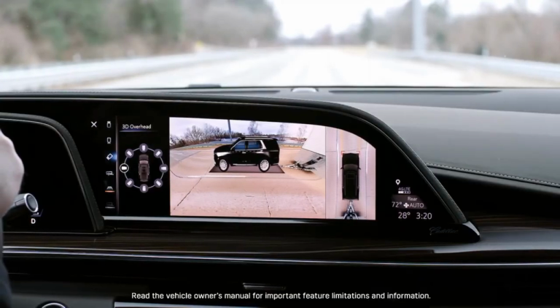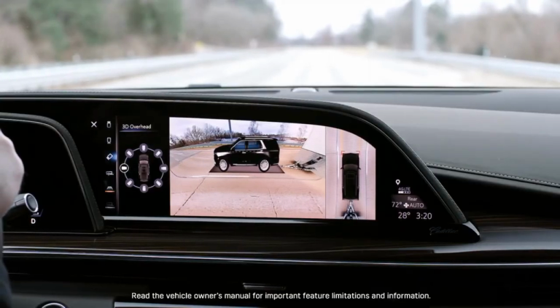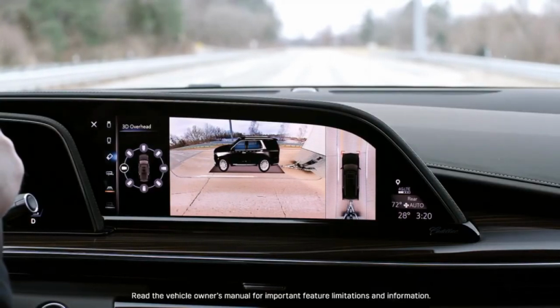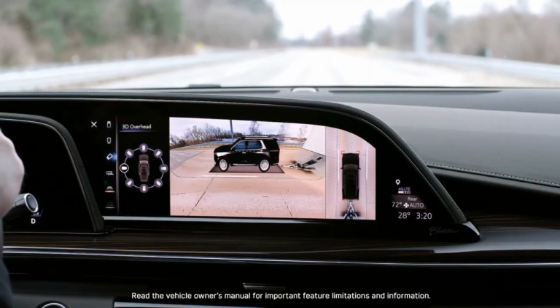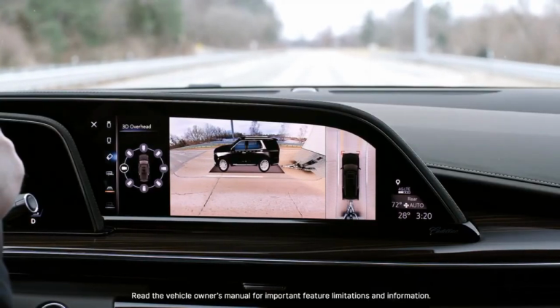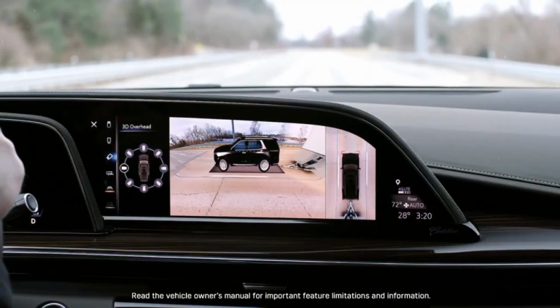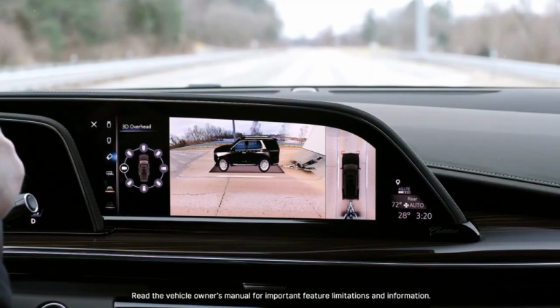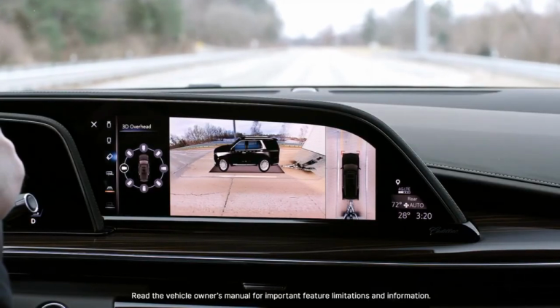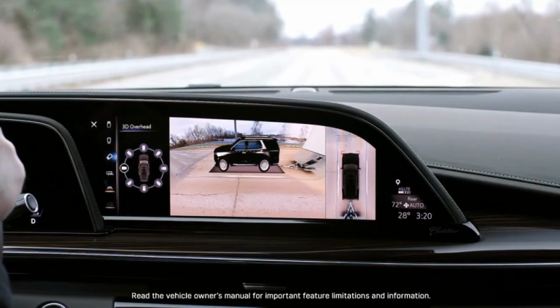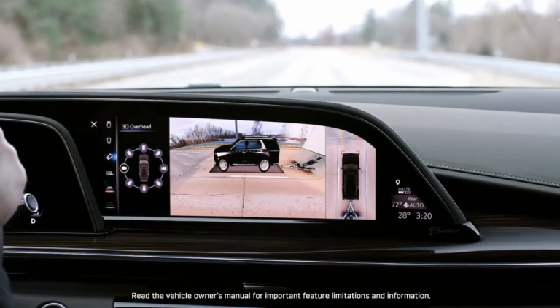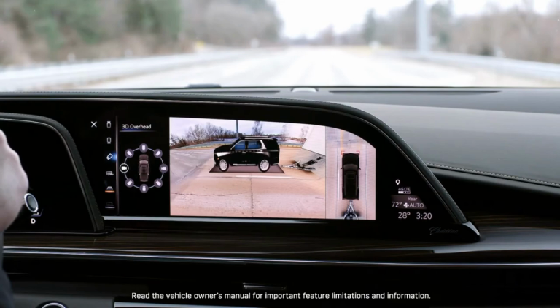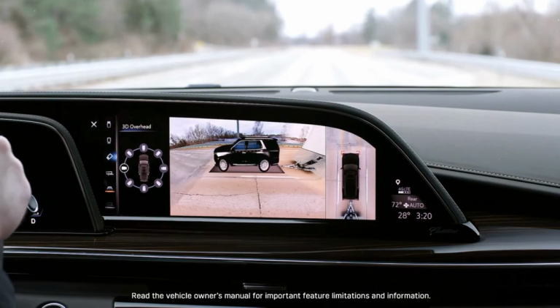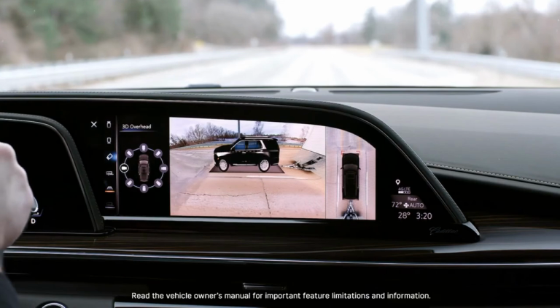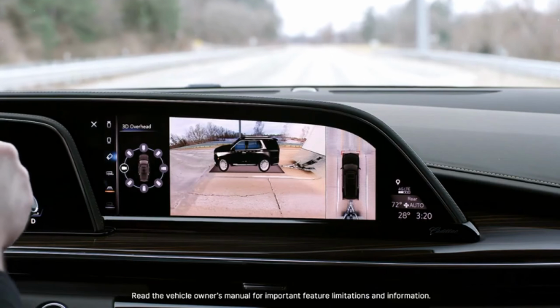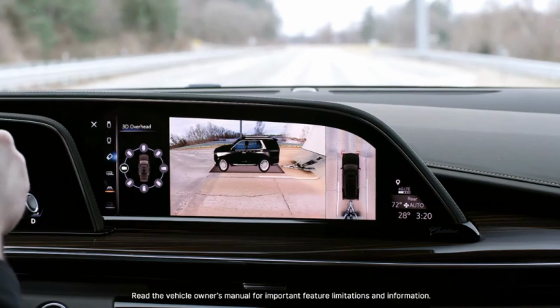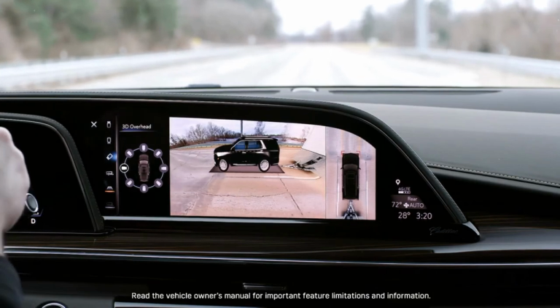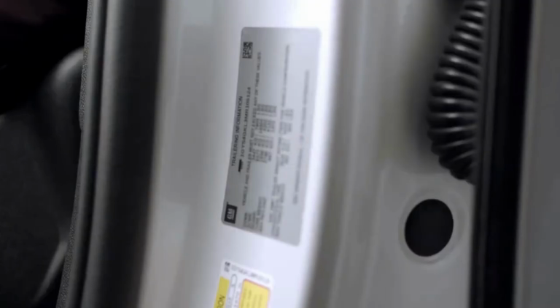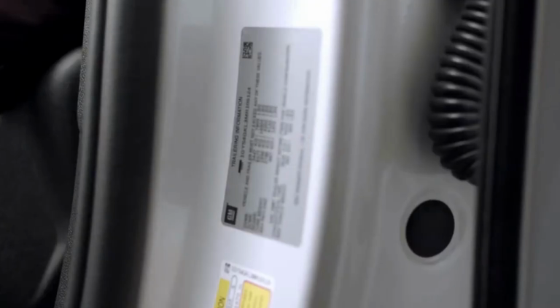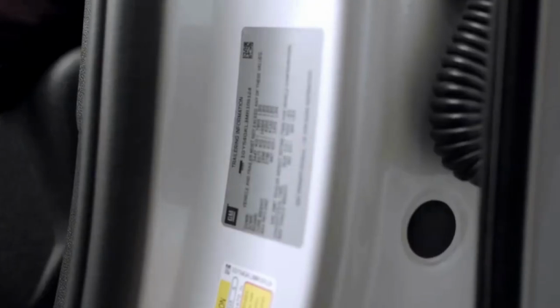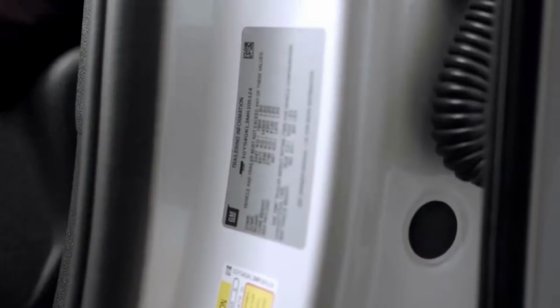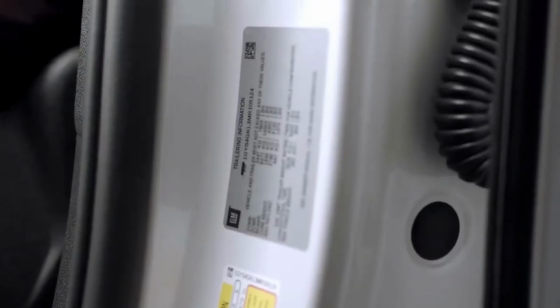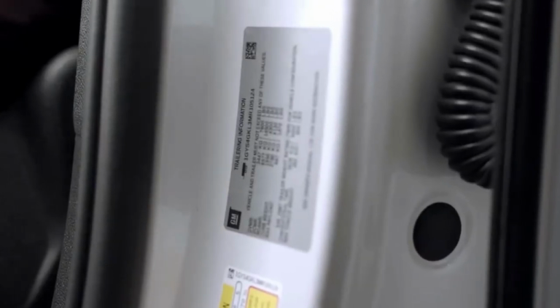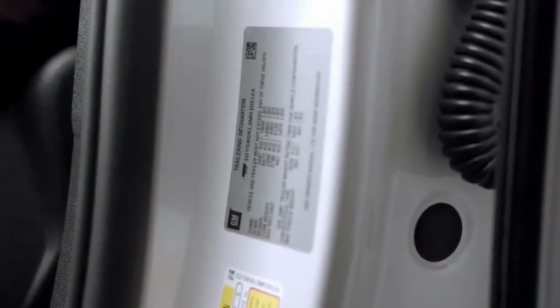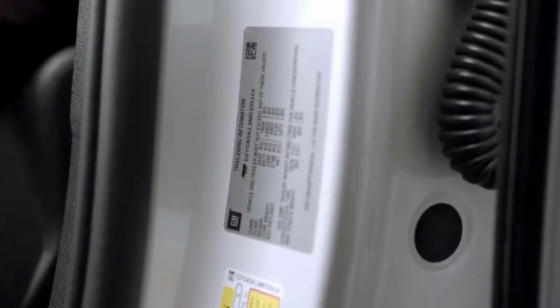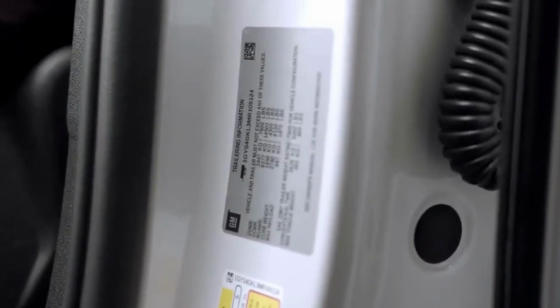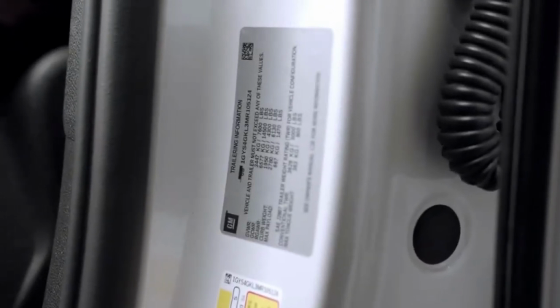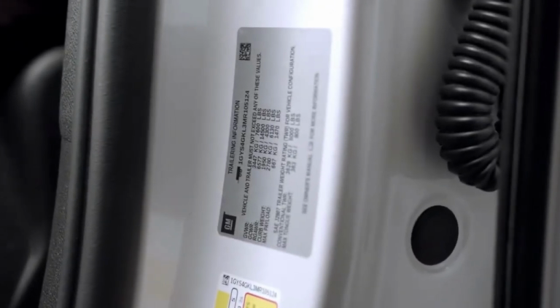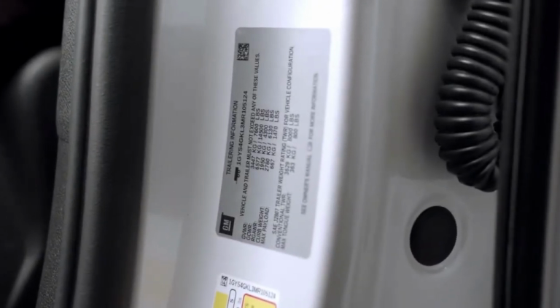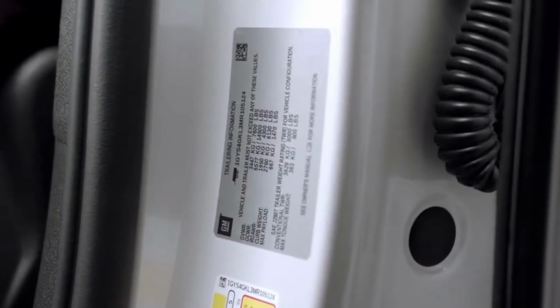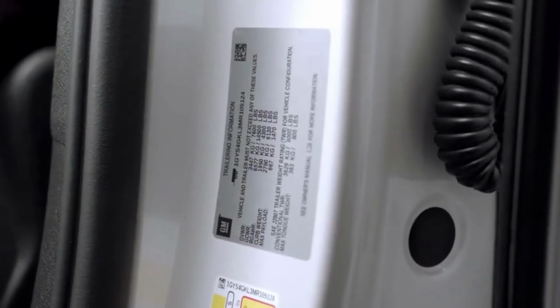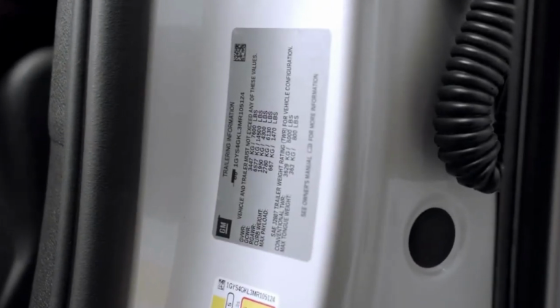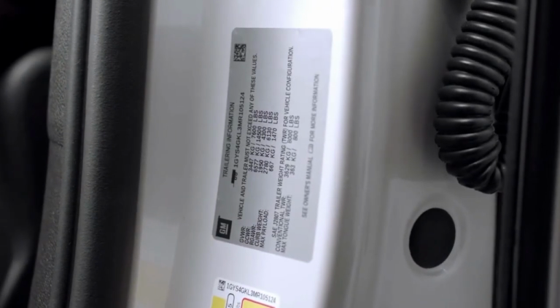The Escalade includes many new trailering technologies, including the integrated trailering app, trailer-side blind zone alert, and a trailer label providing the exact capabilities of your vehicle.